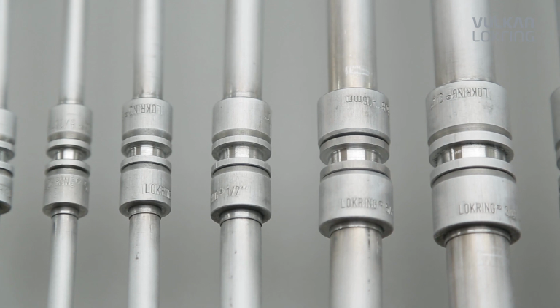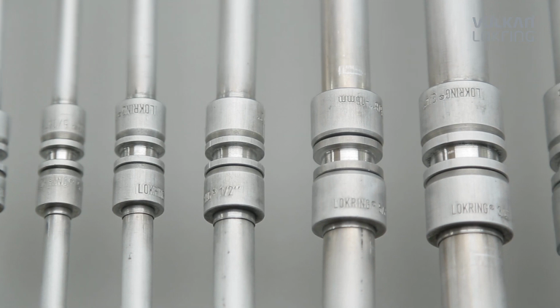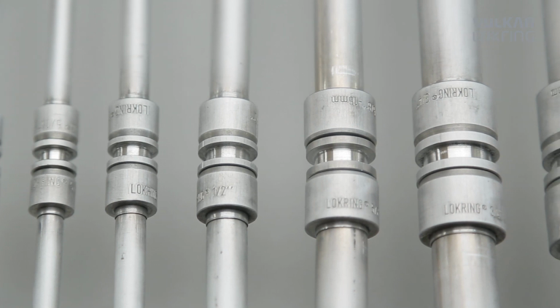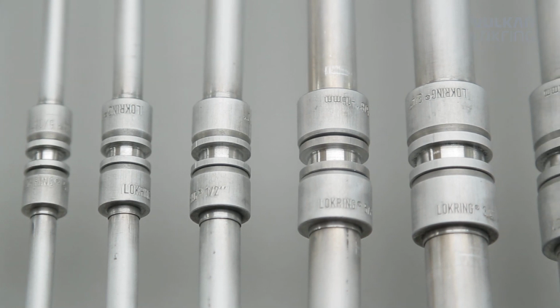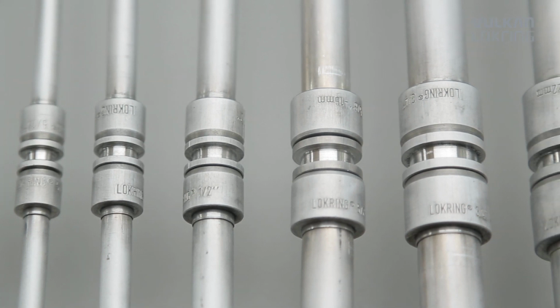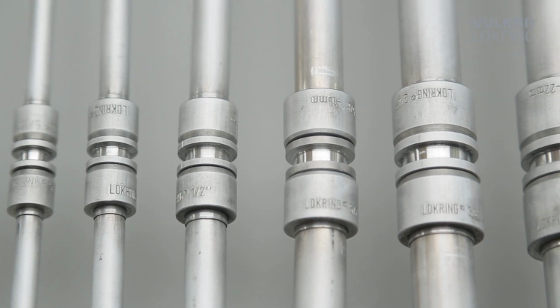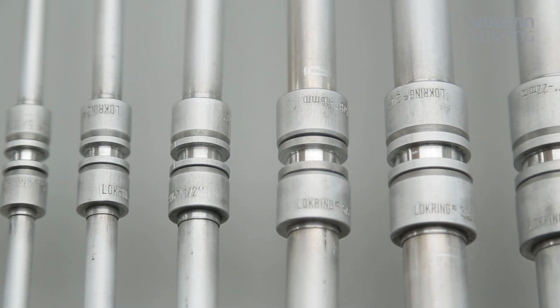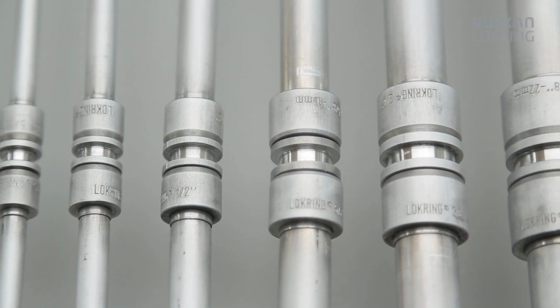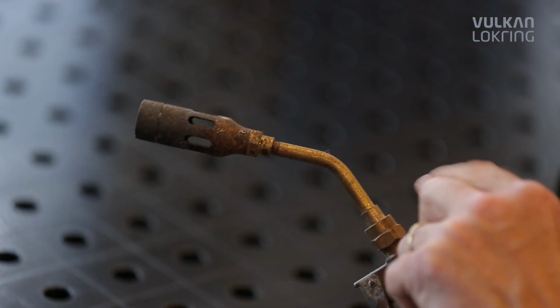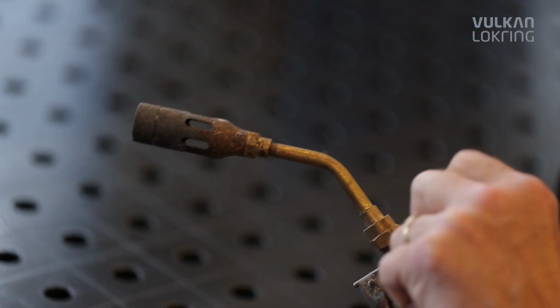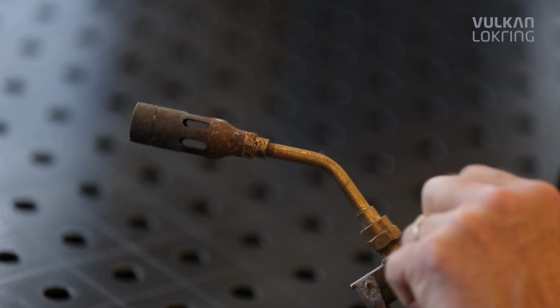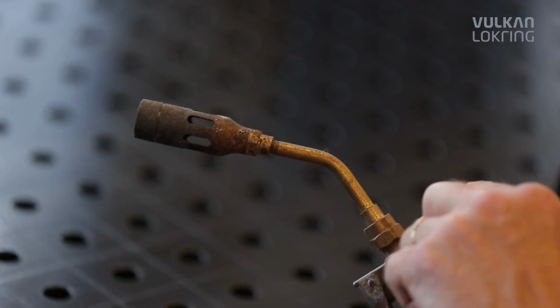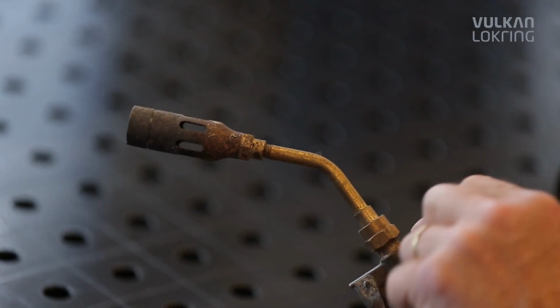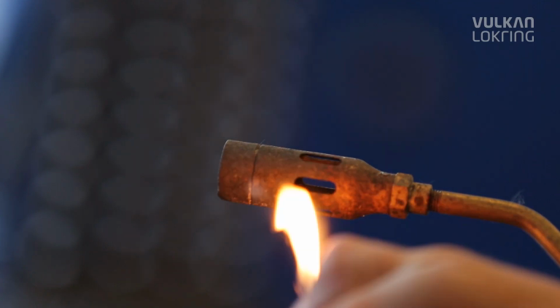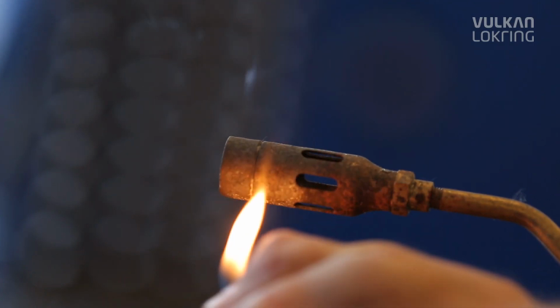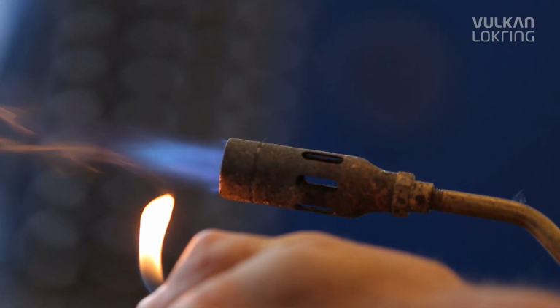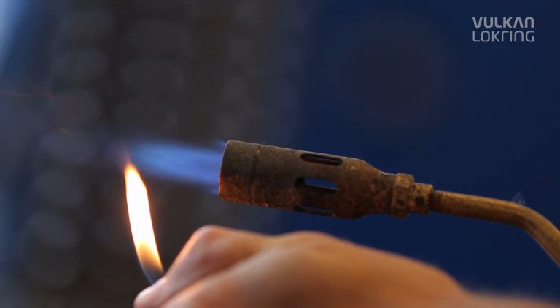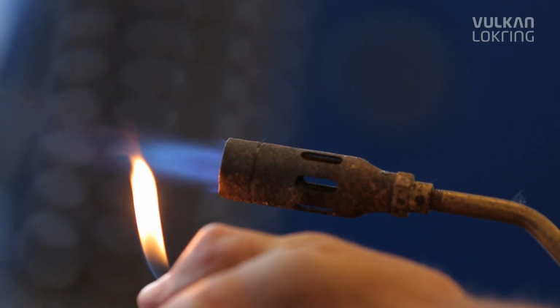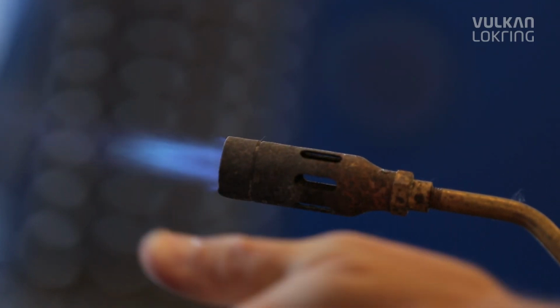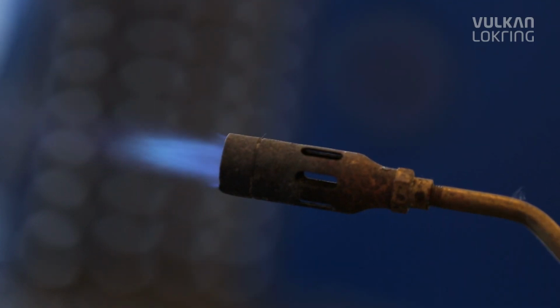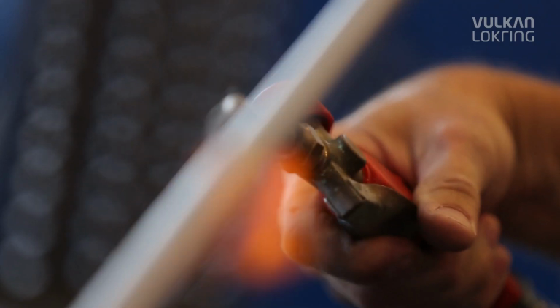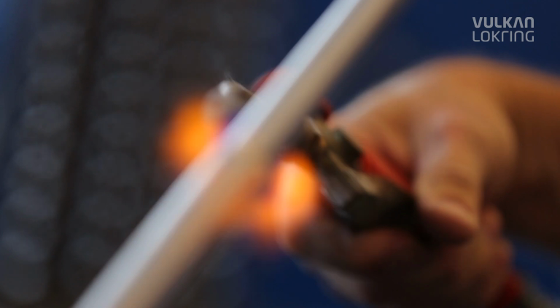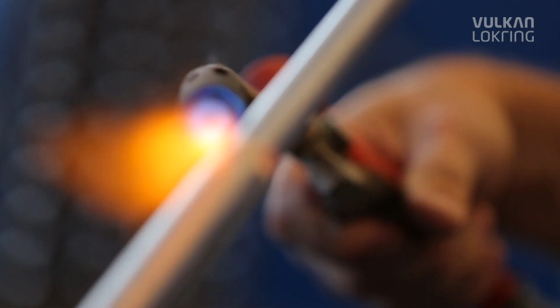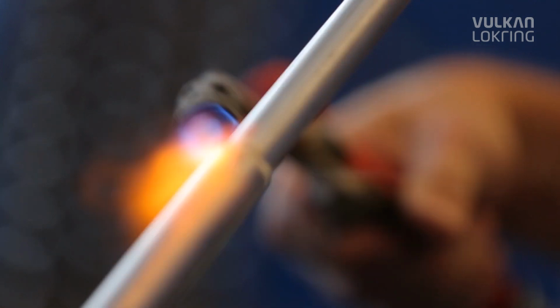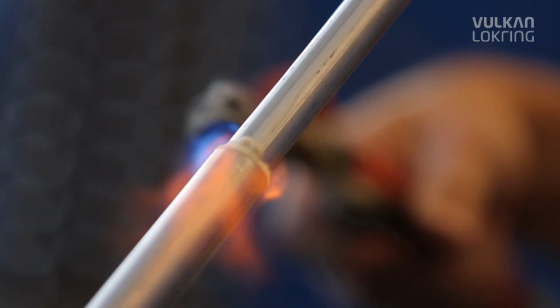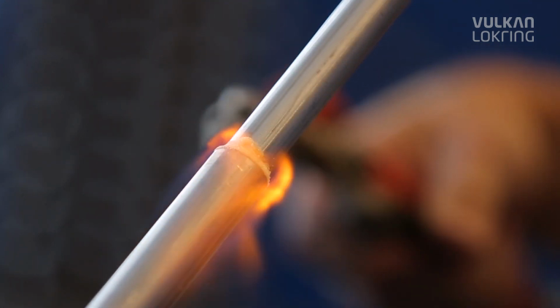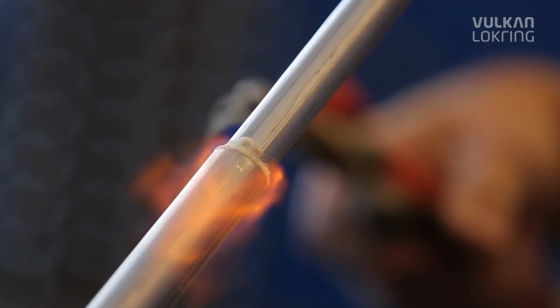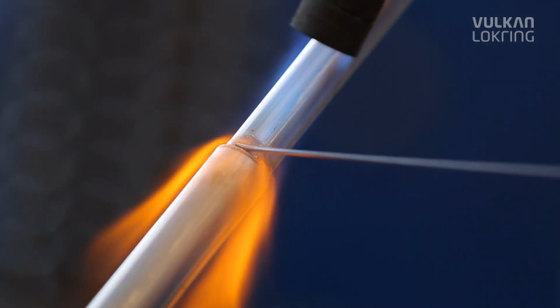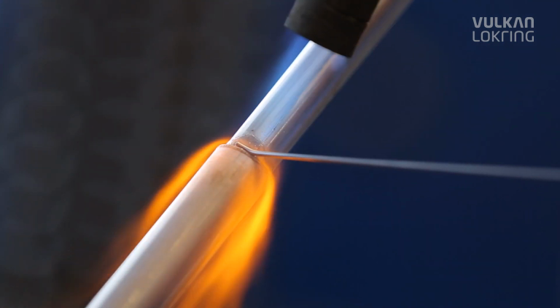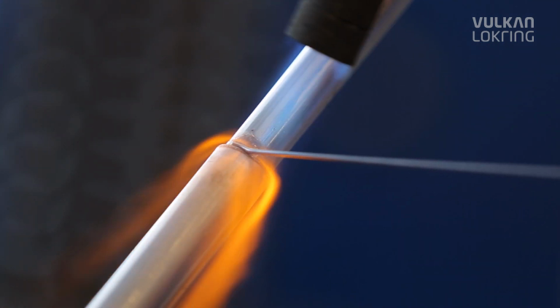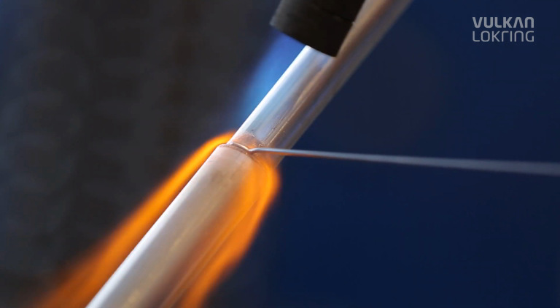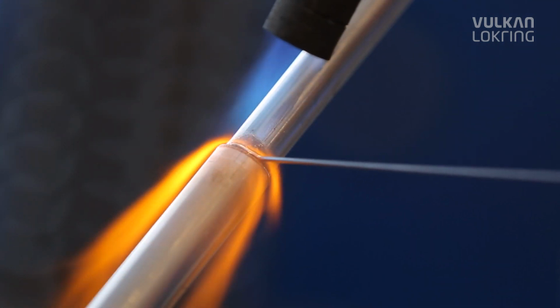Until now, aluminium tube has rarely been used in the air conditioning installation field, mainly because it's very challenging to solder on-site.